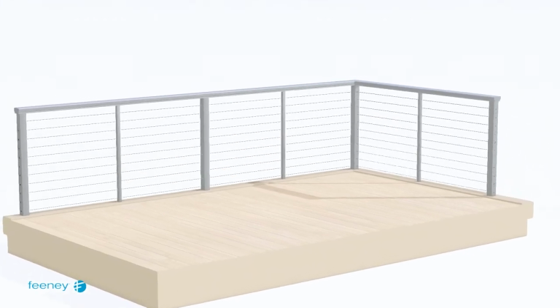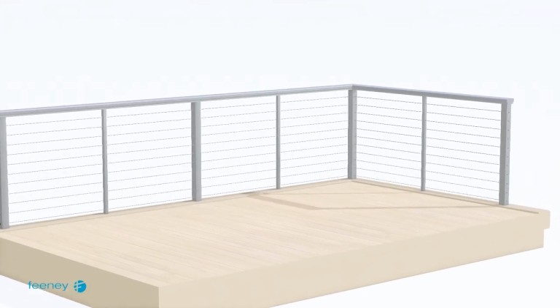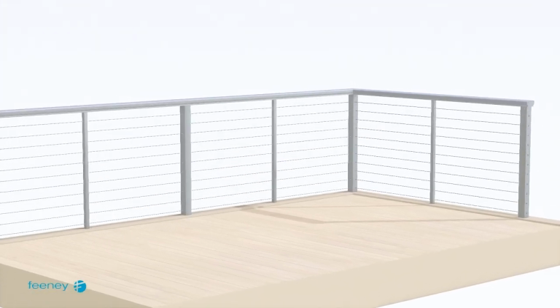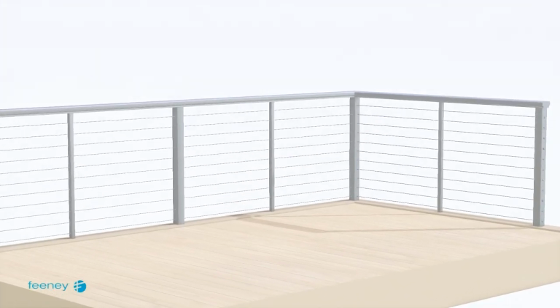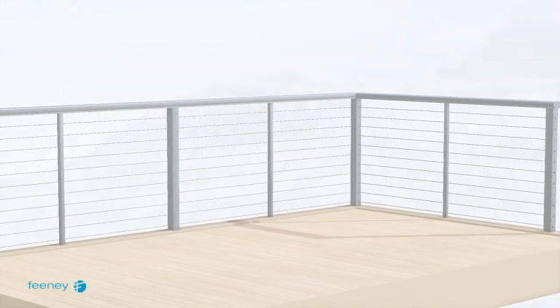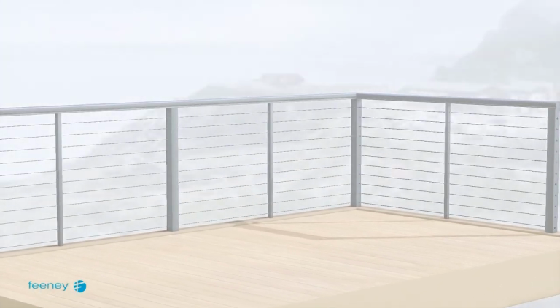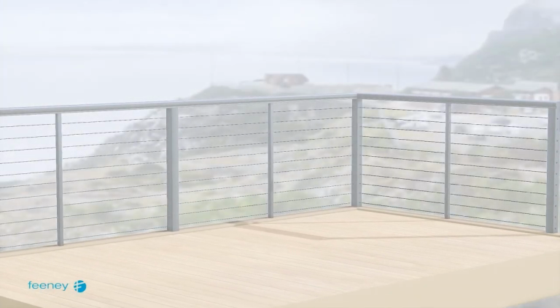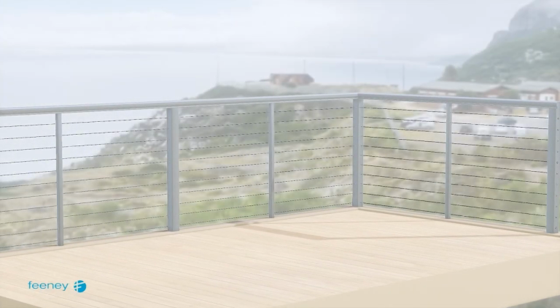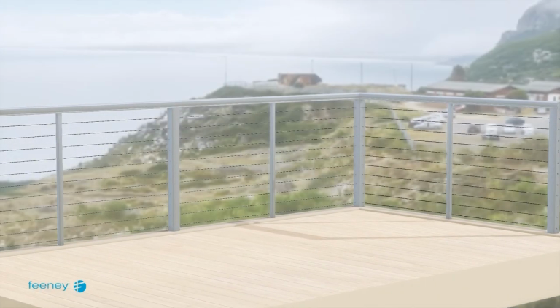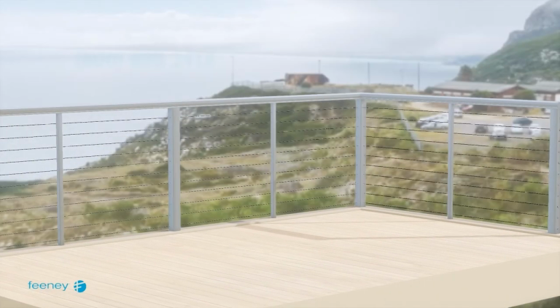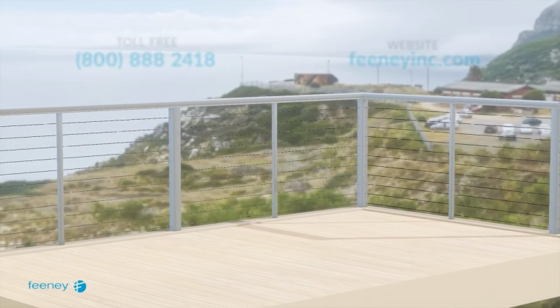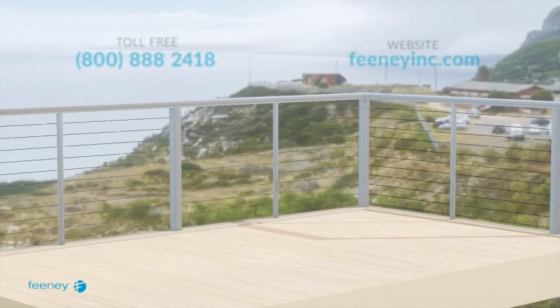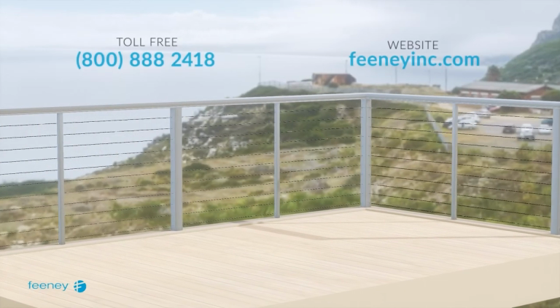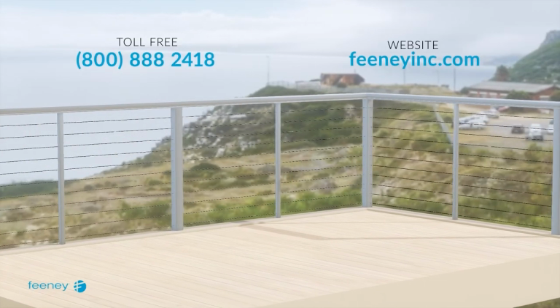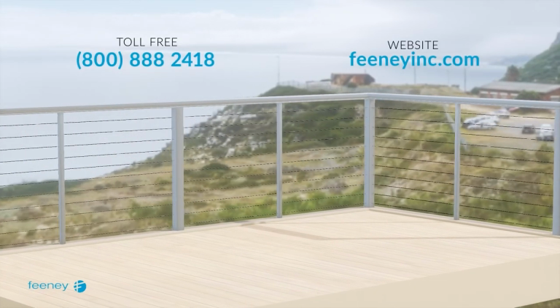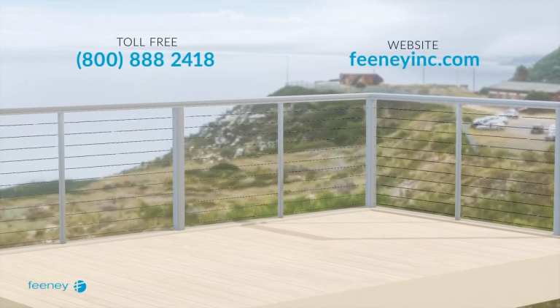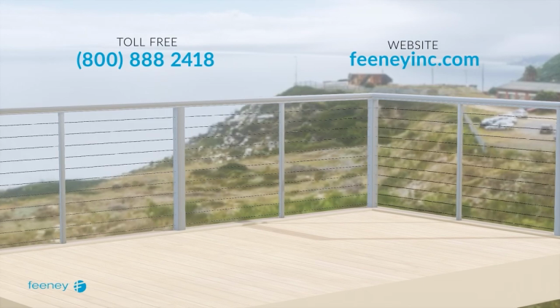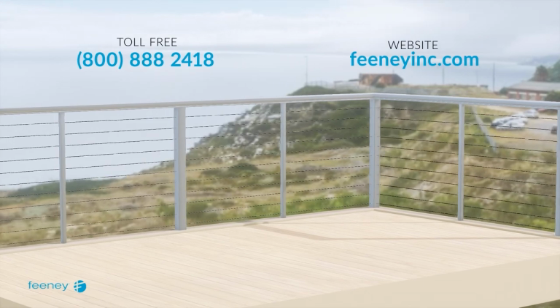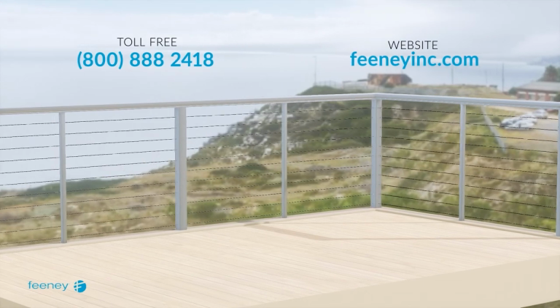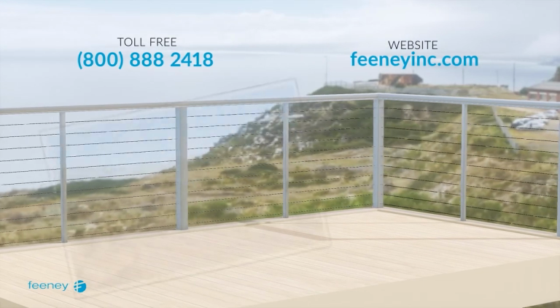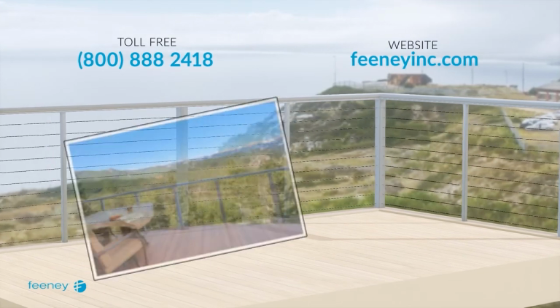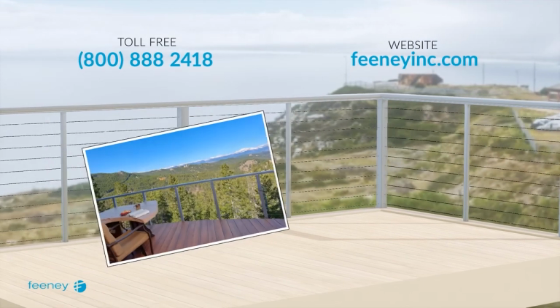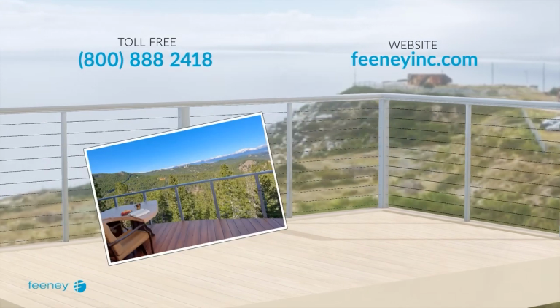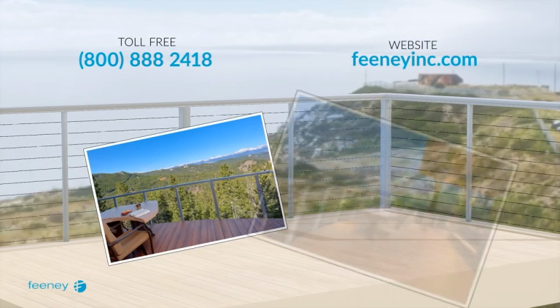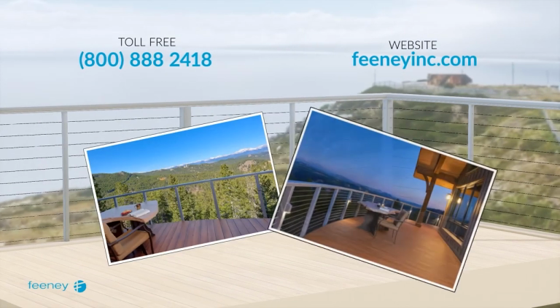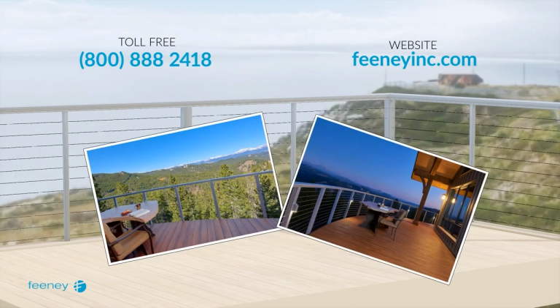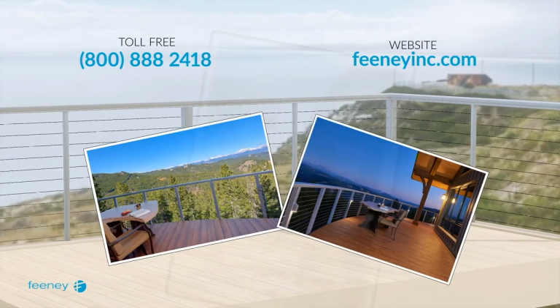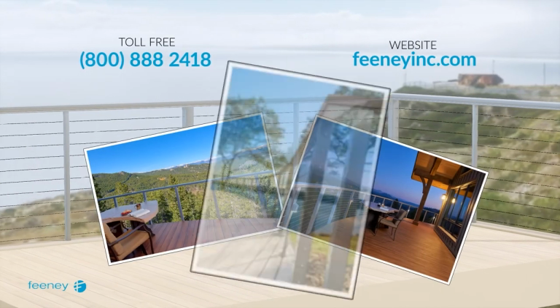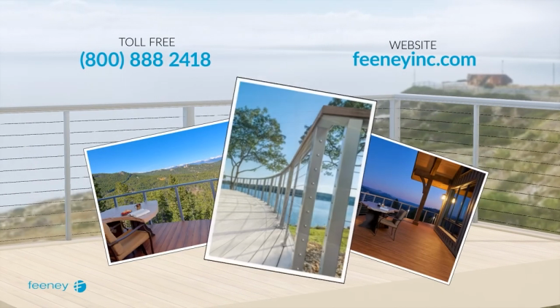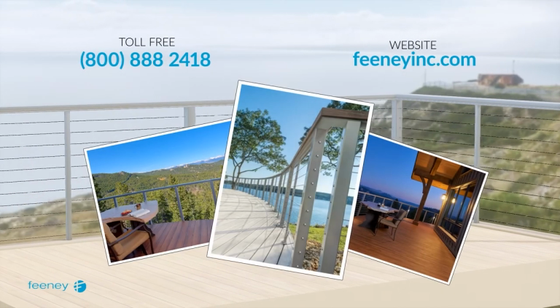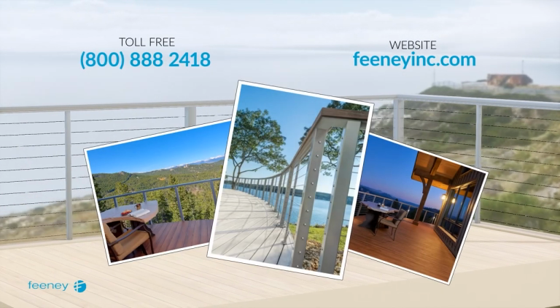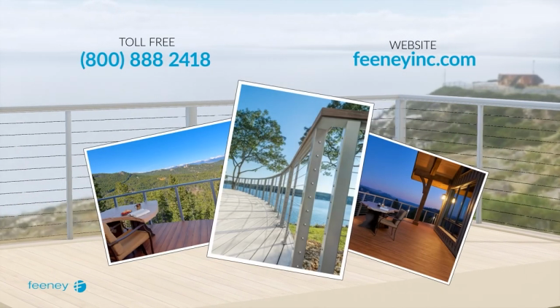Your railing is complete. Please visit our website or call us if you have any questions. Send in your railing photos for the chance to win cash prizes.